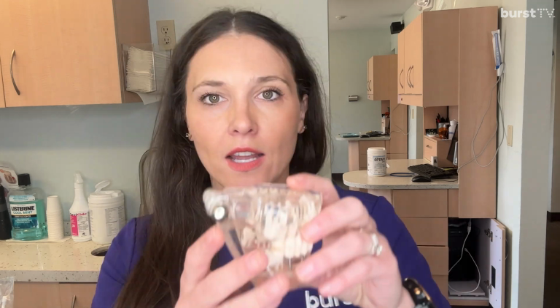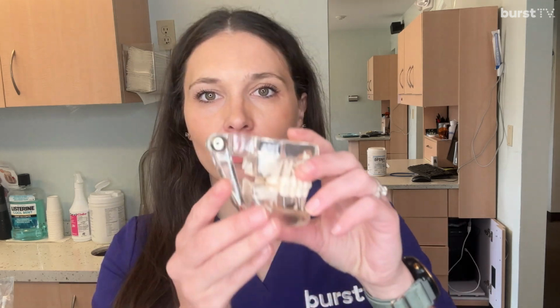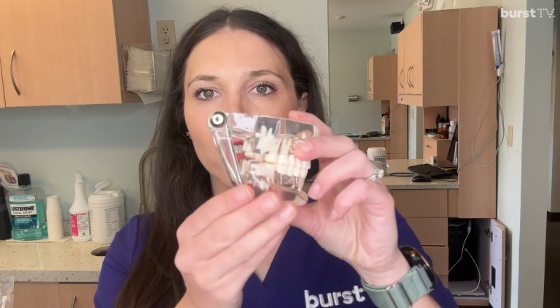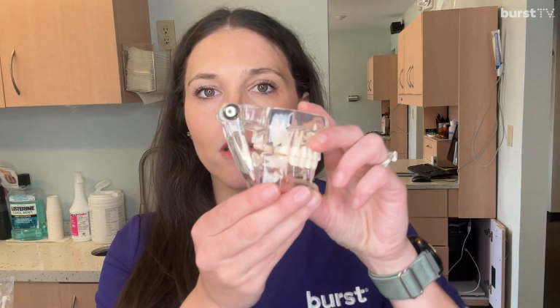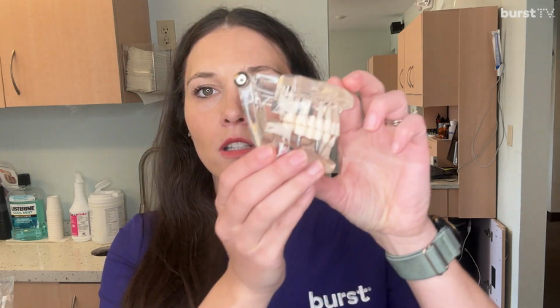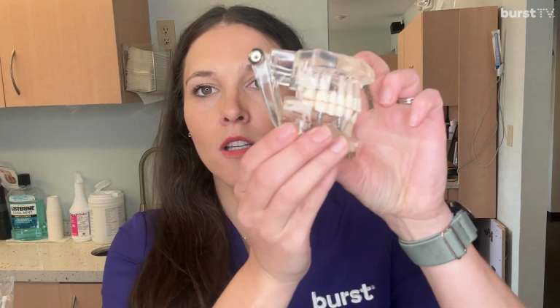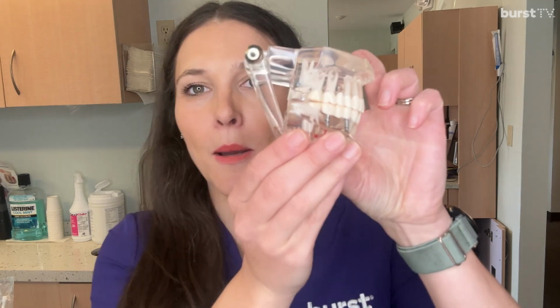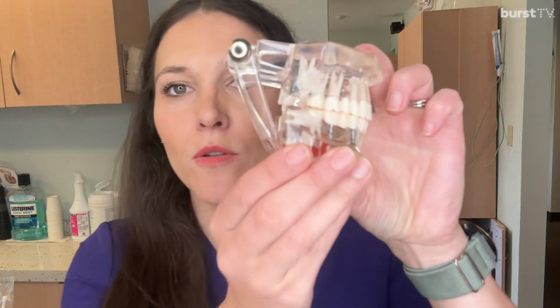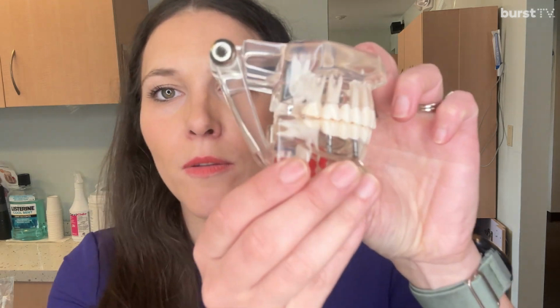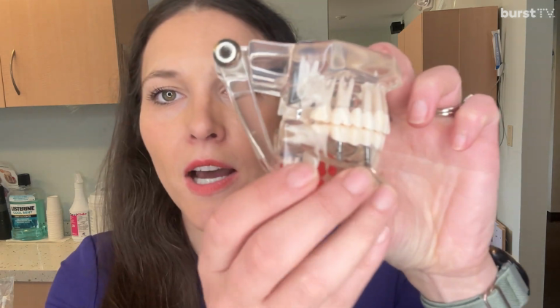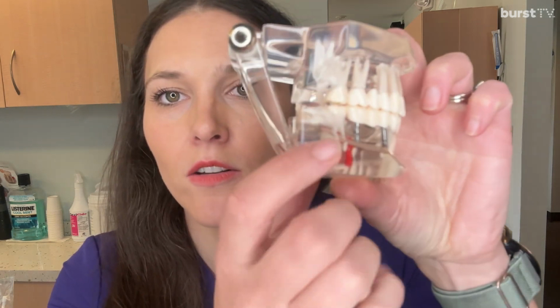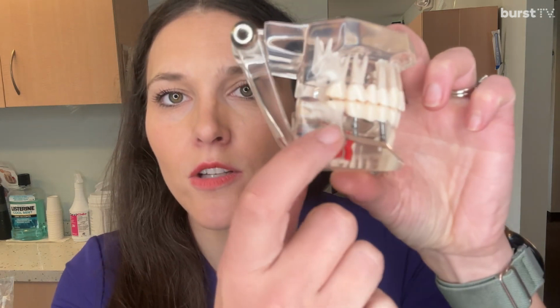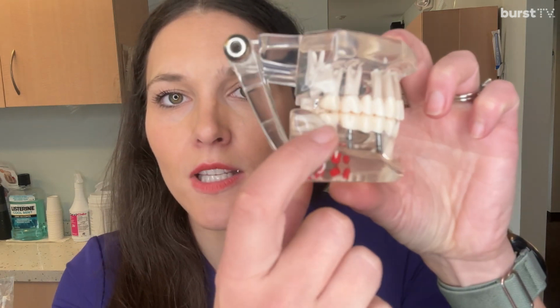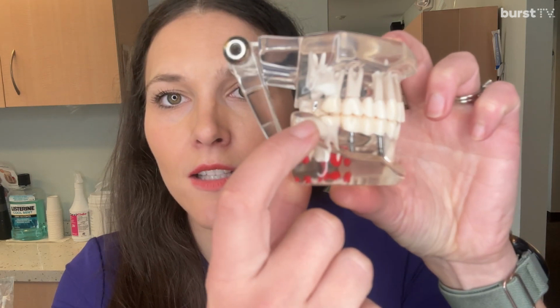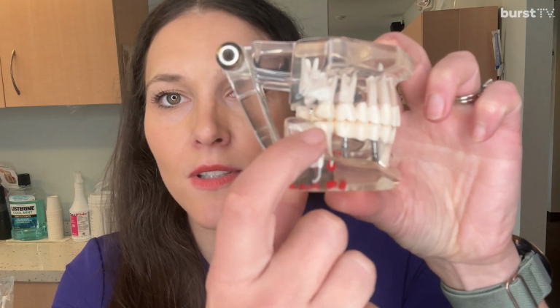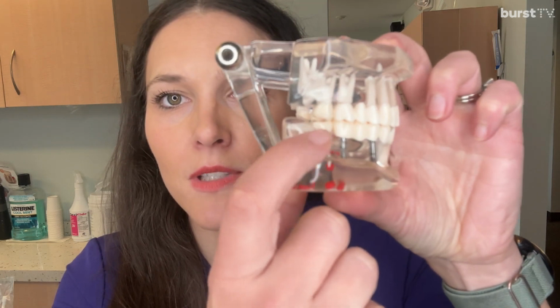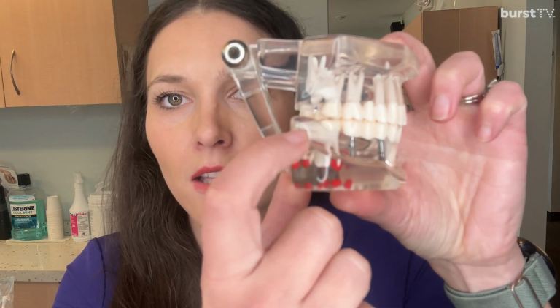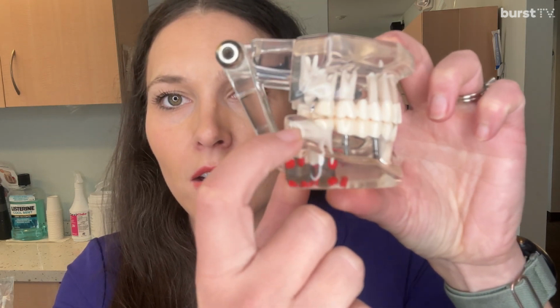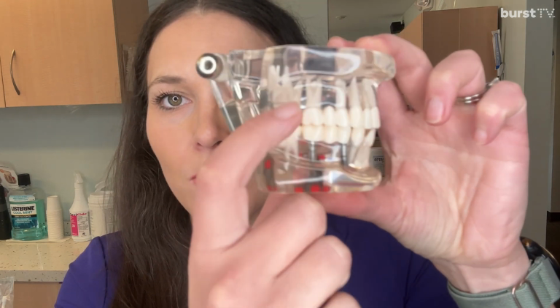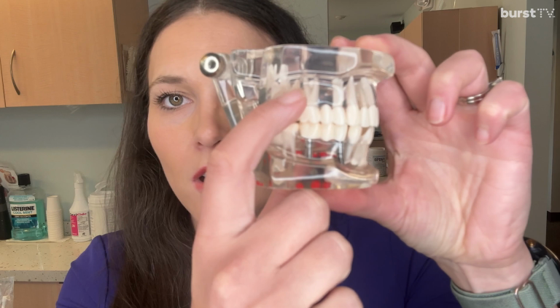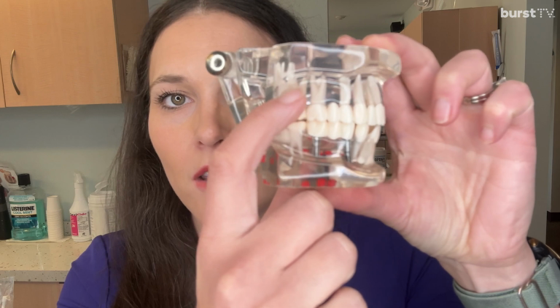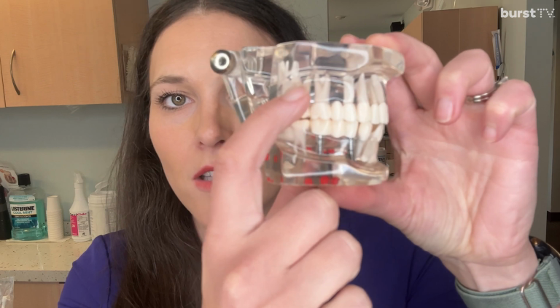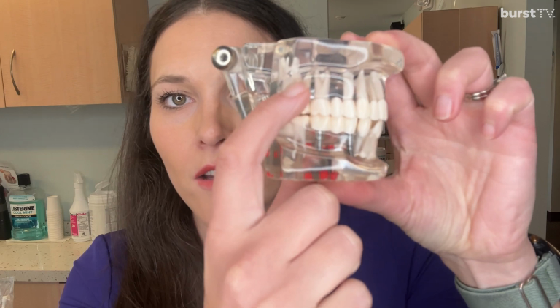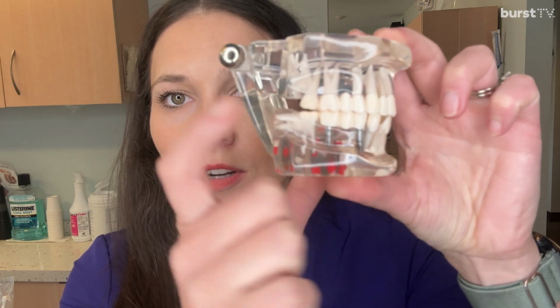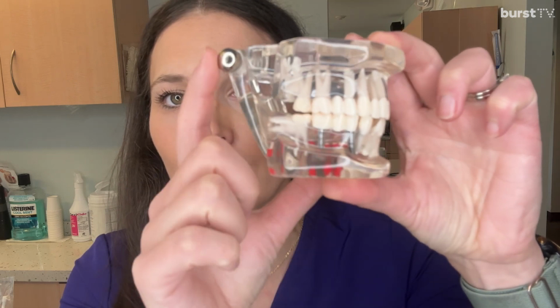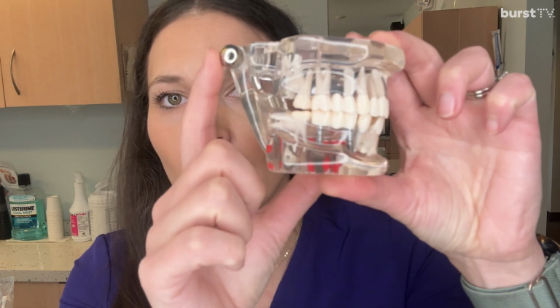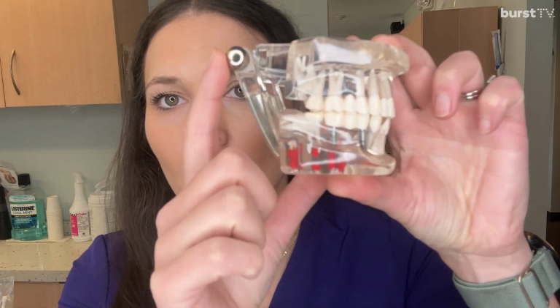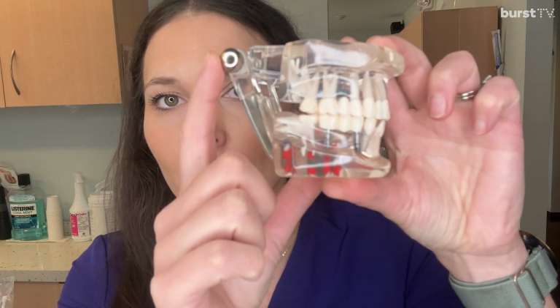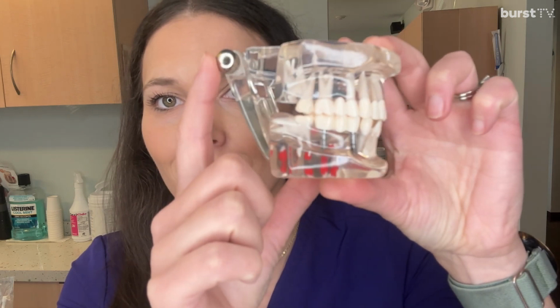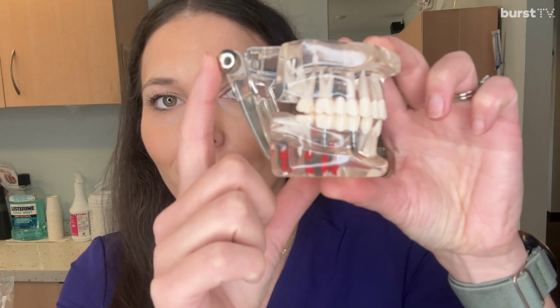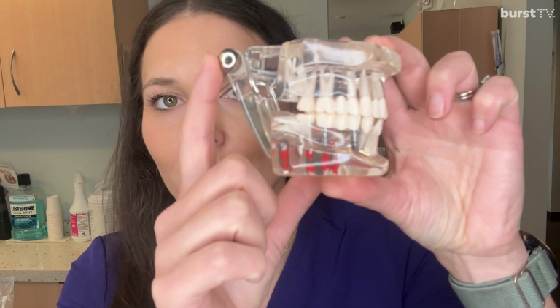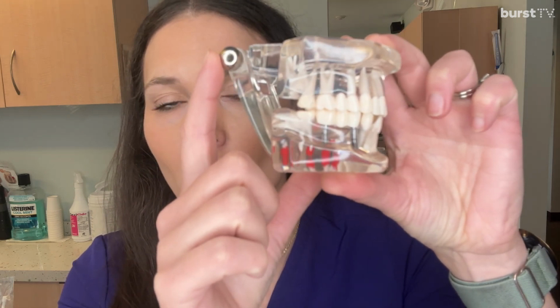I have a little tooth model. Do you see his wisdom teeth? There's one, there's the other one. They're stuck under his jaw.